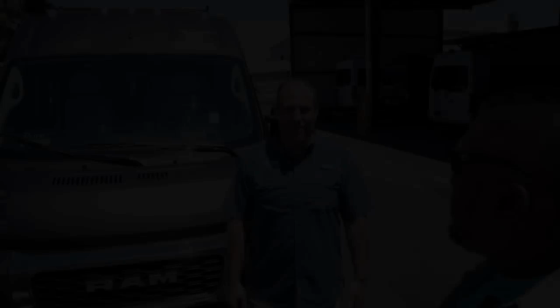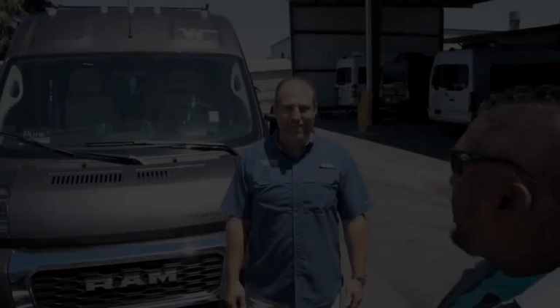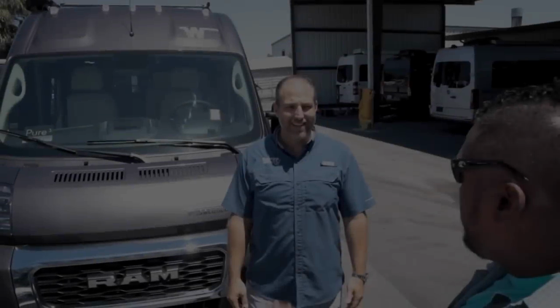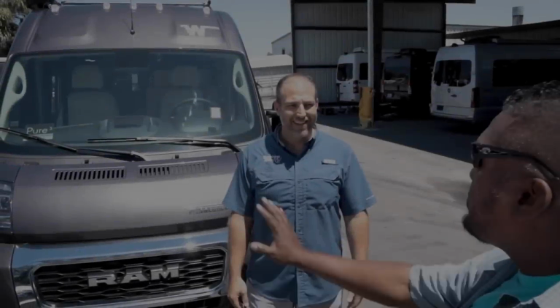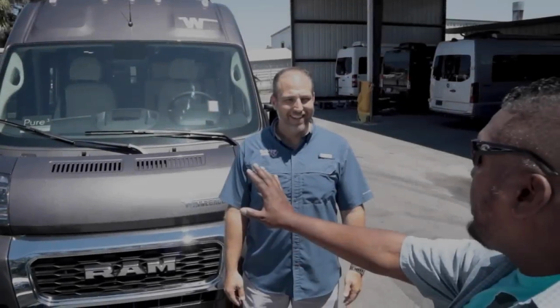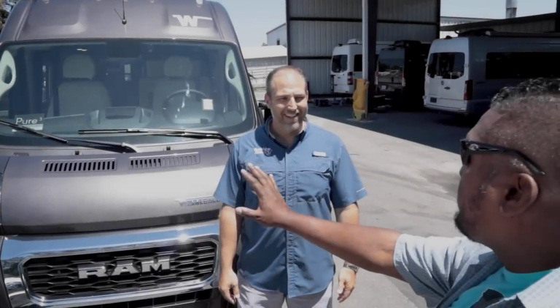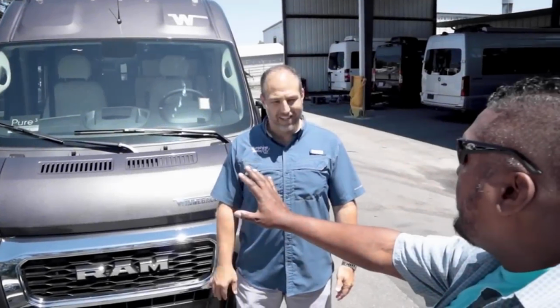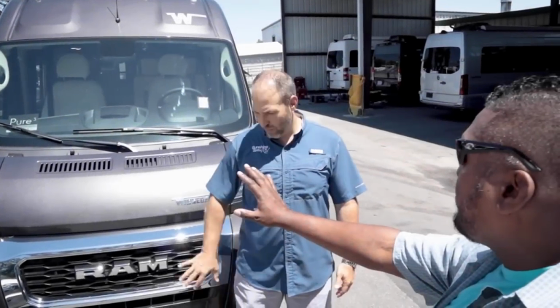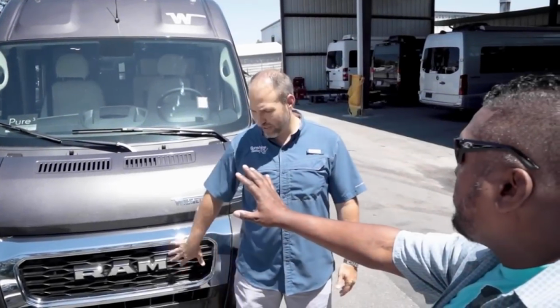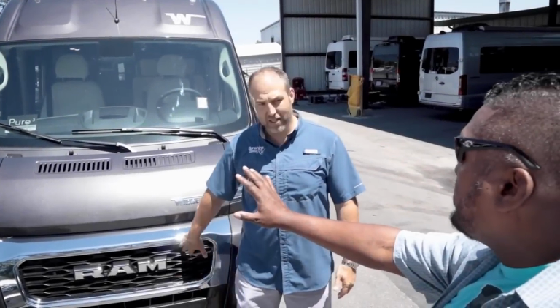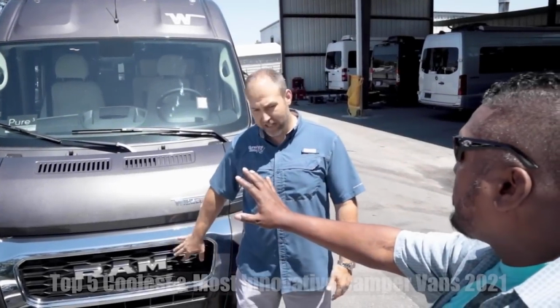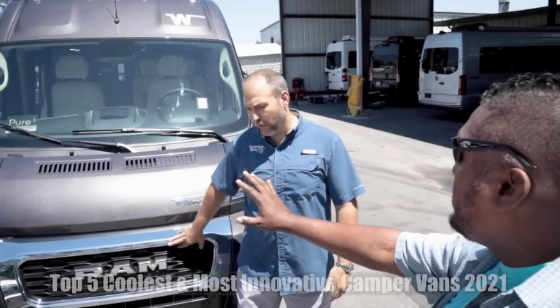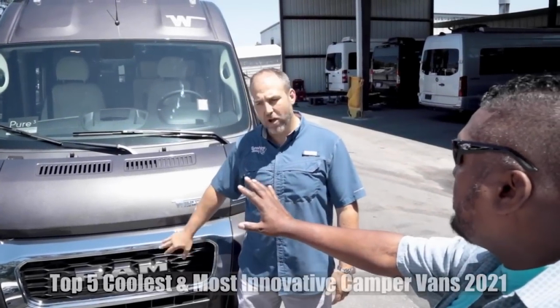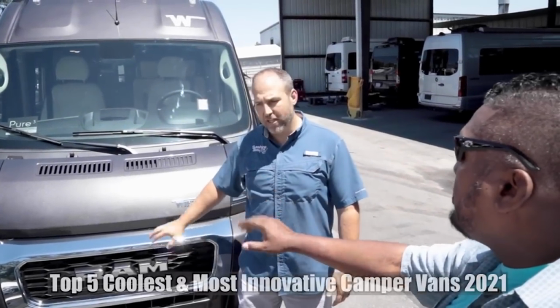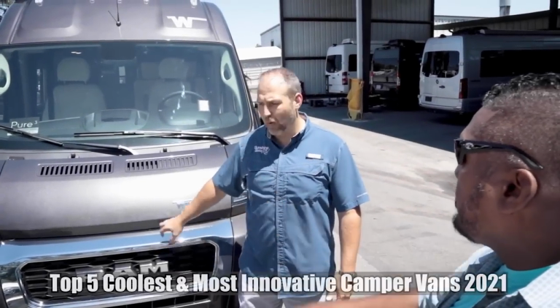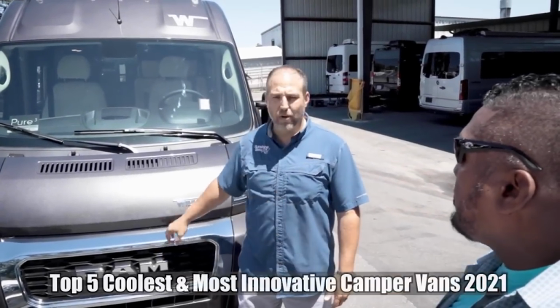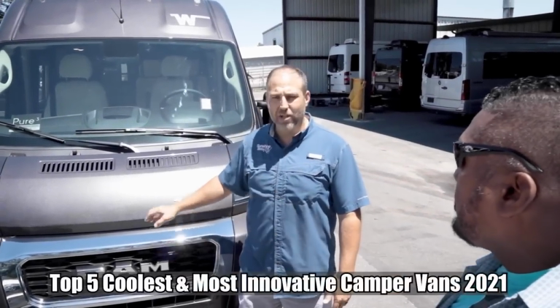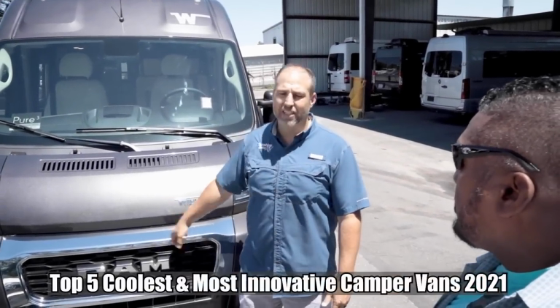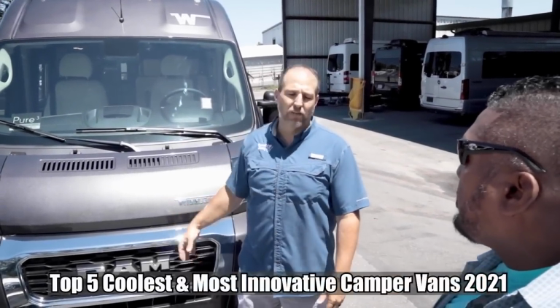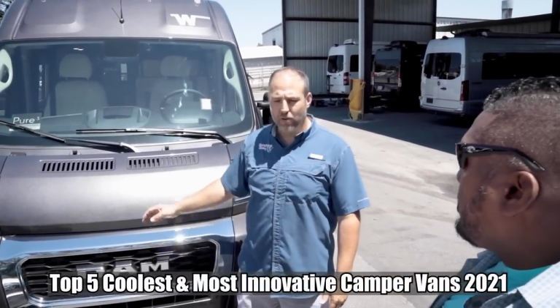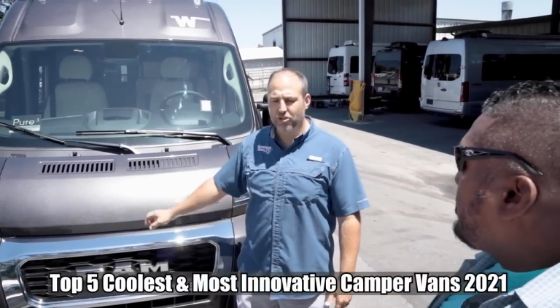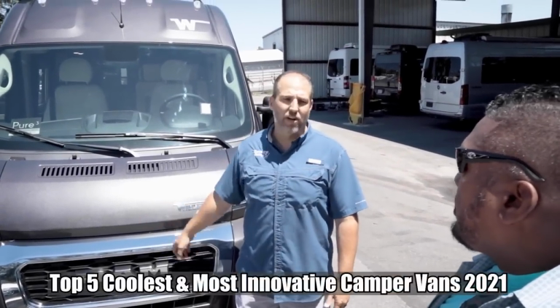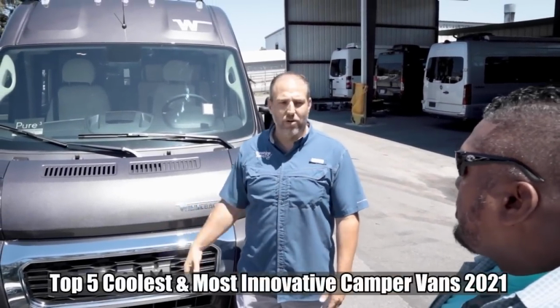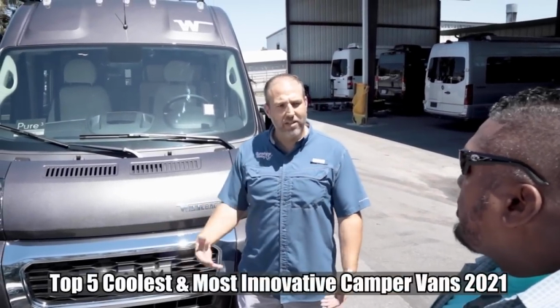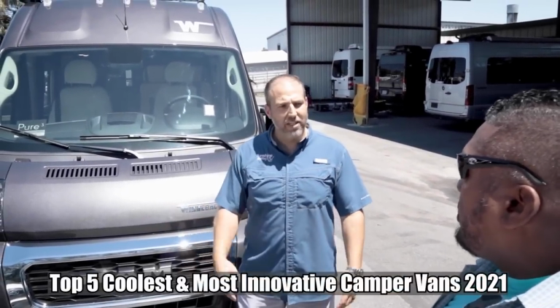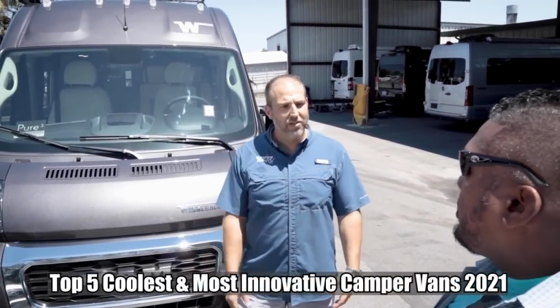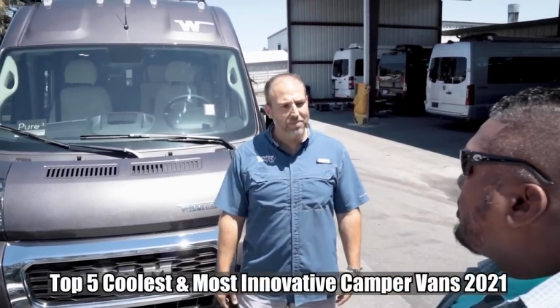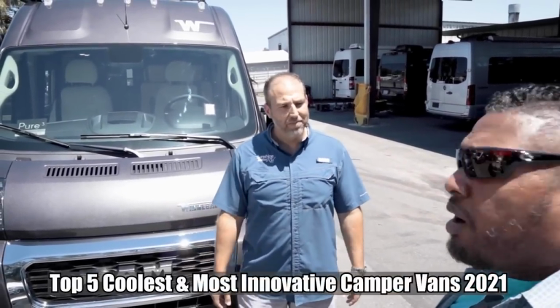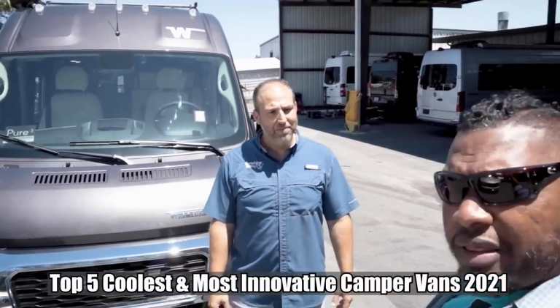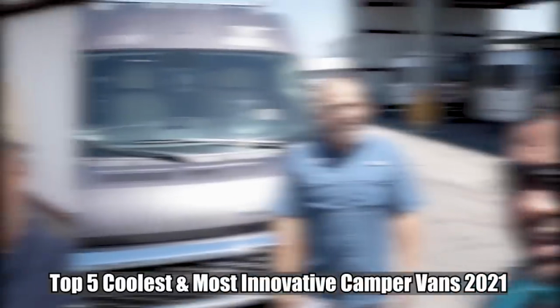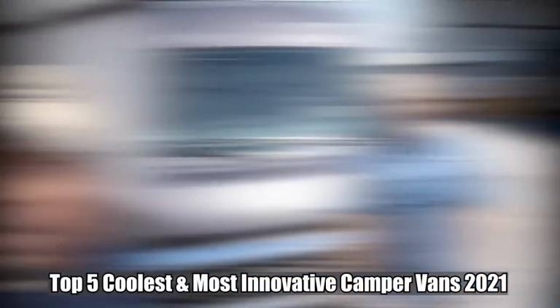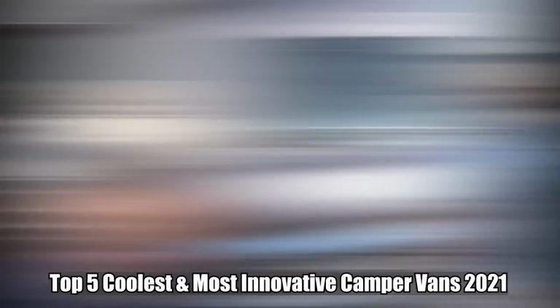You guys will have different ones coming in — different ones, white ones, silver ones, gray ones, any of those. All of that kind of stuff.